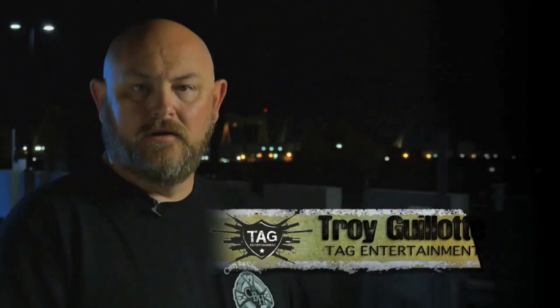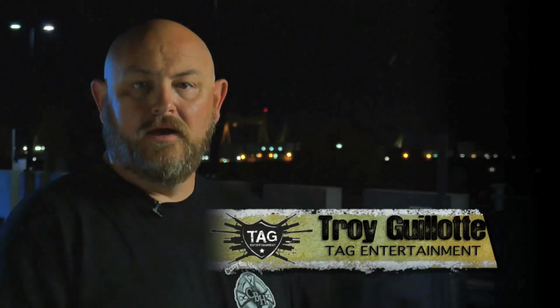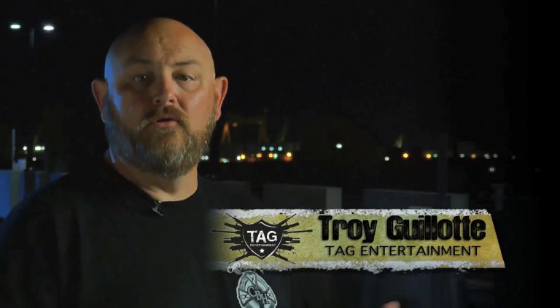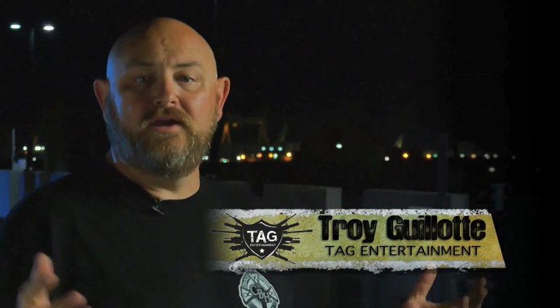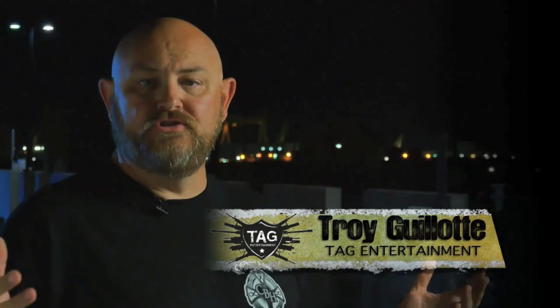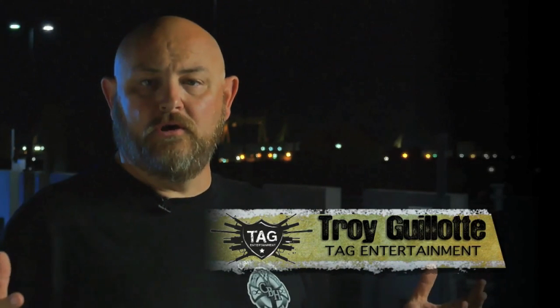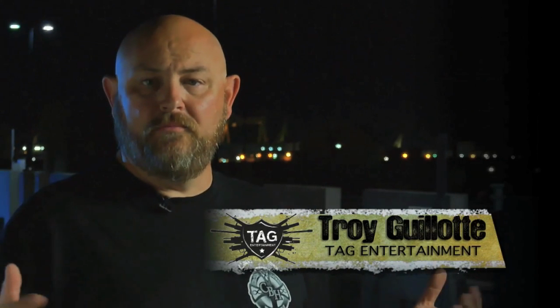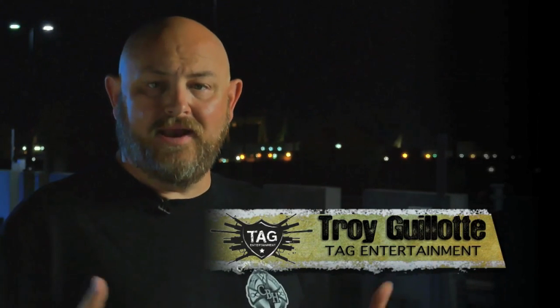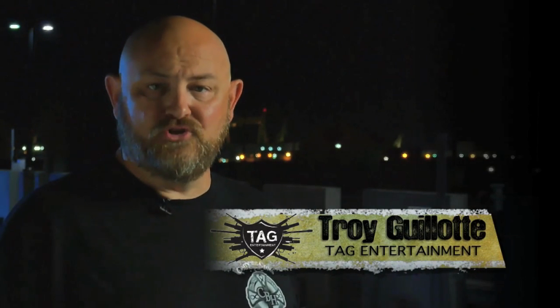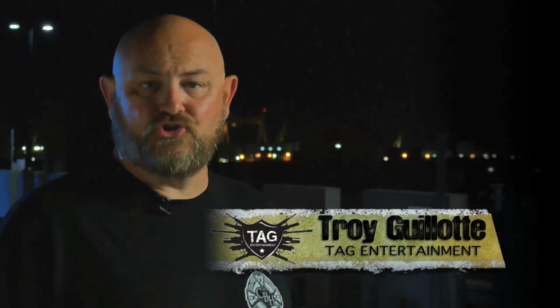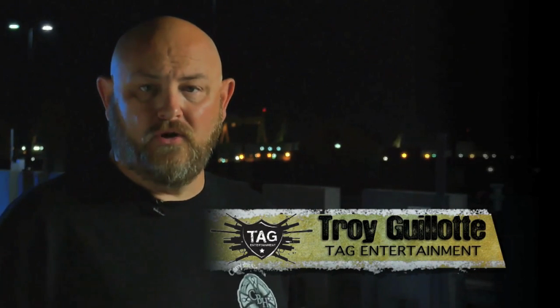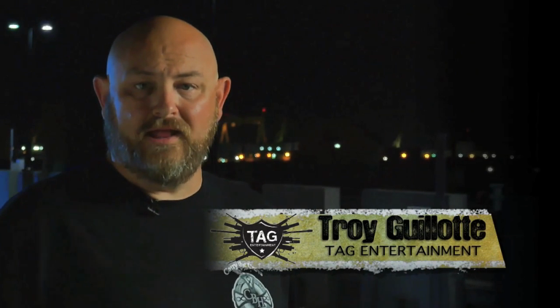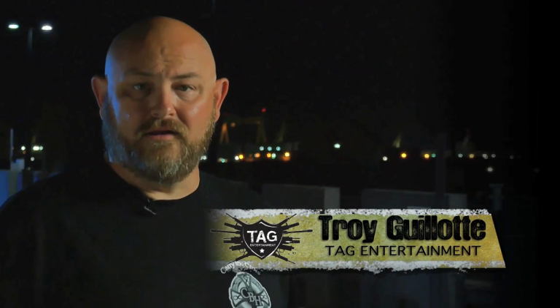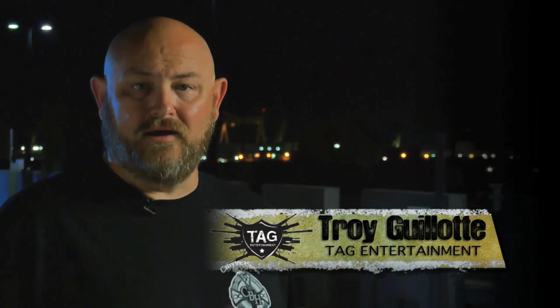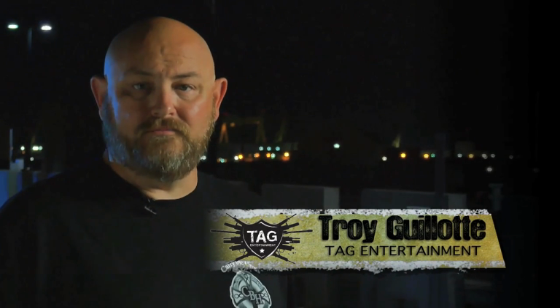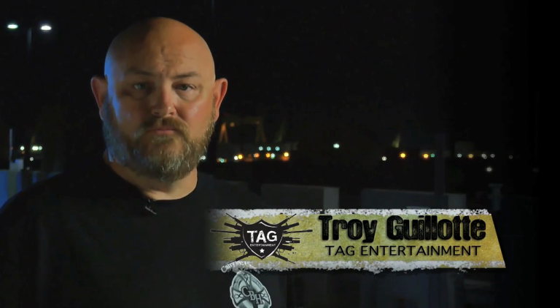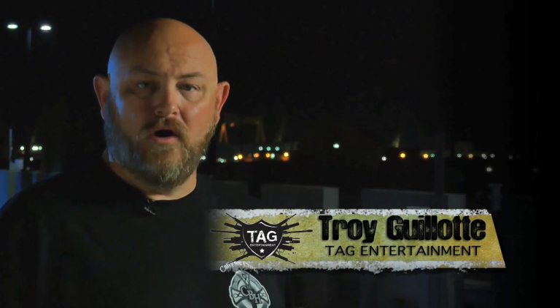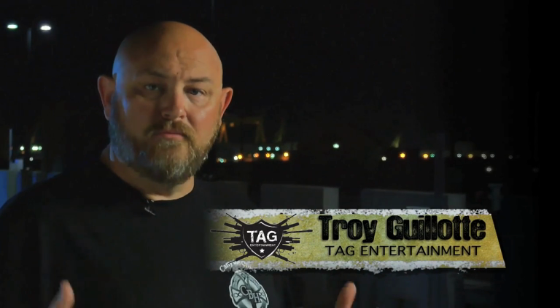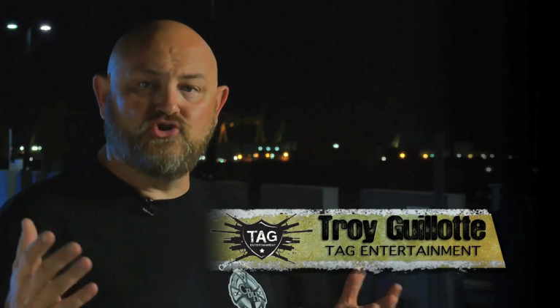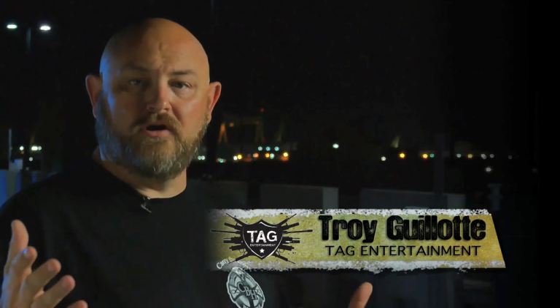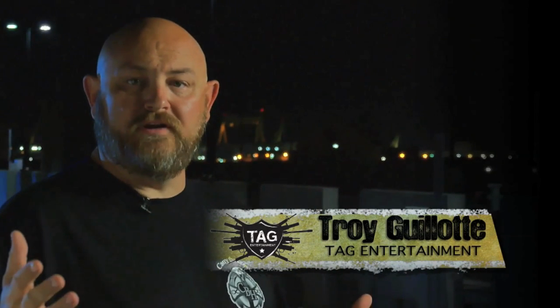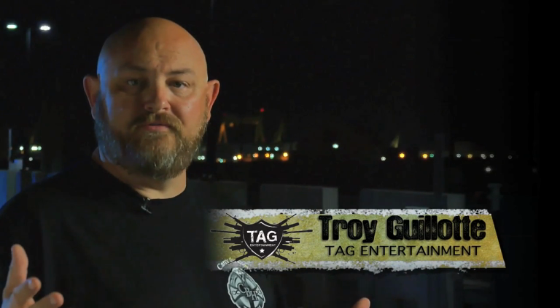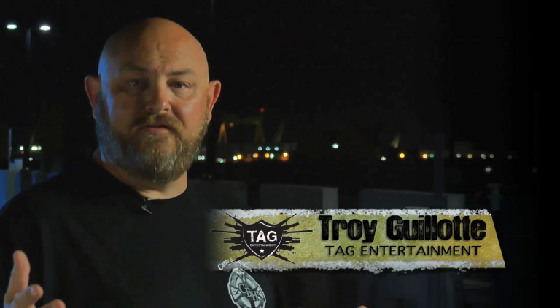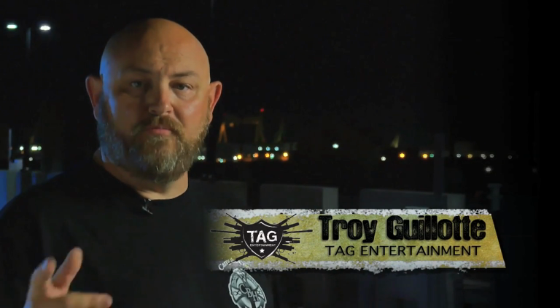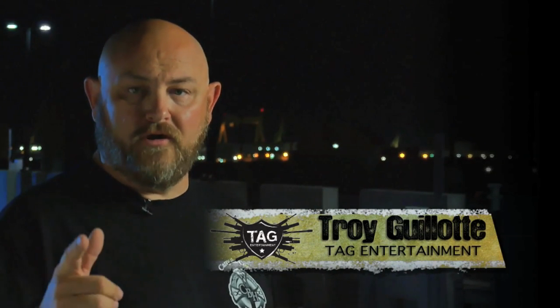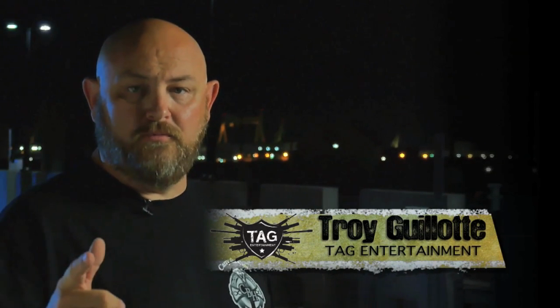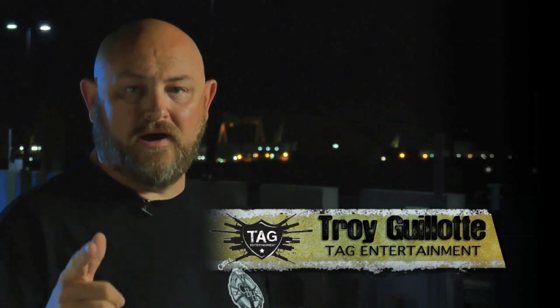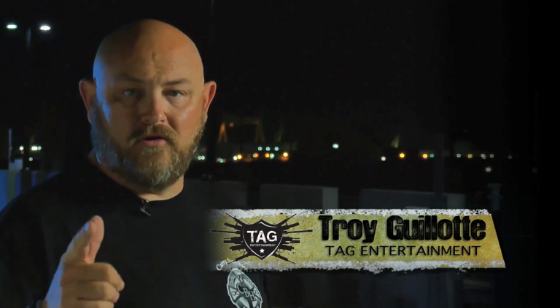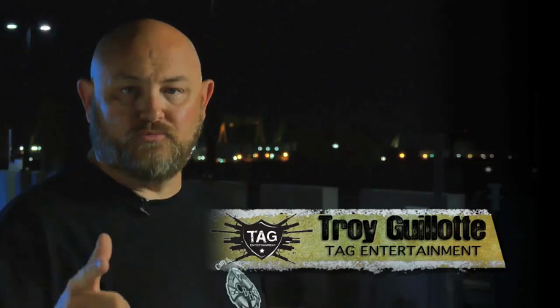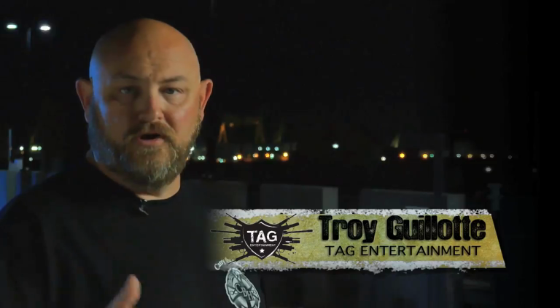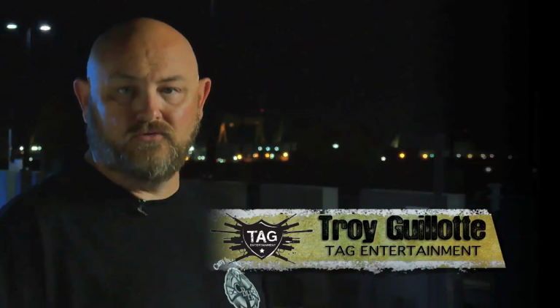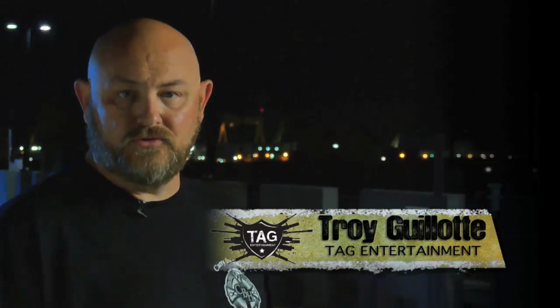Hello ladies and gentlemen, my name is Troy Allen Gallatin. Welcome to Trigger Time TV, brought to you by Crossbreed Holsters.